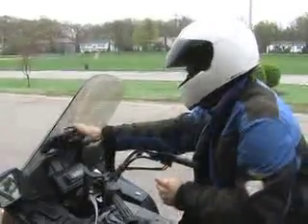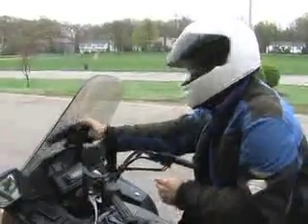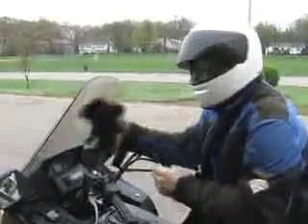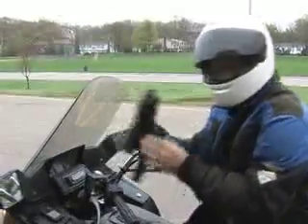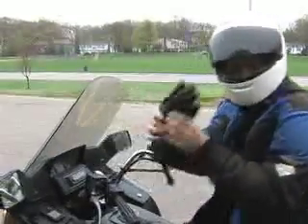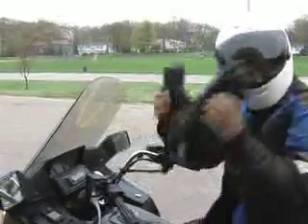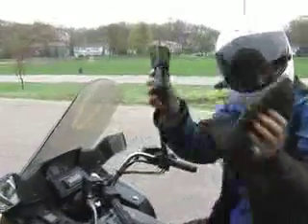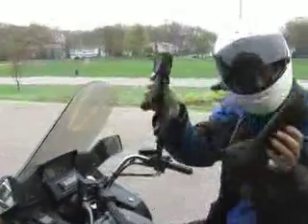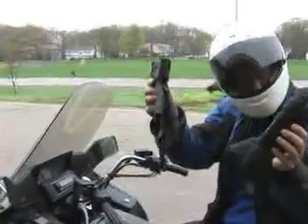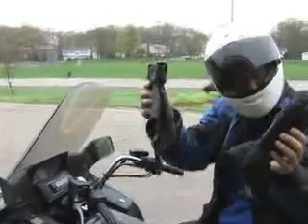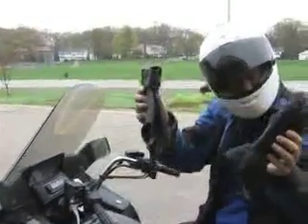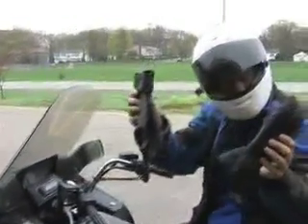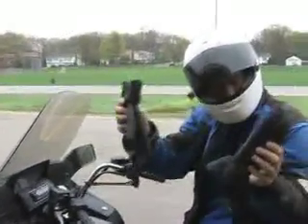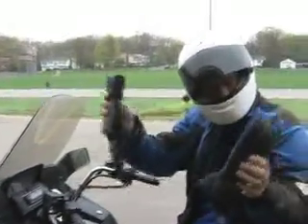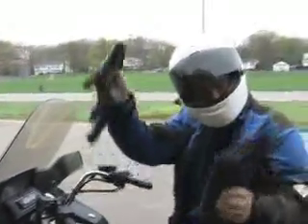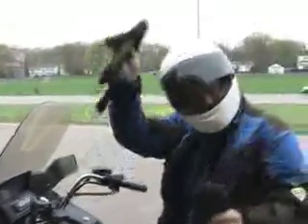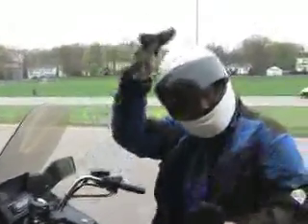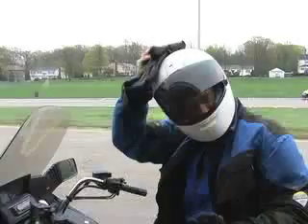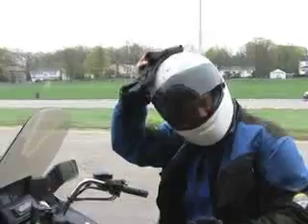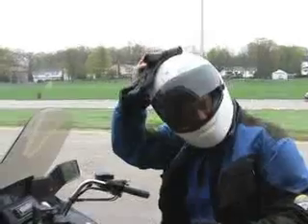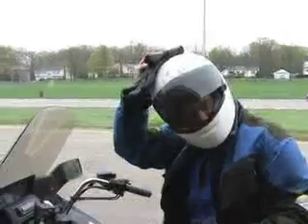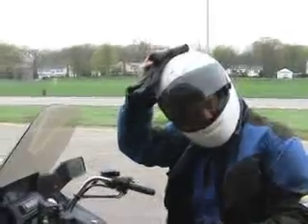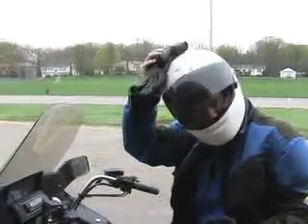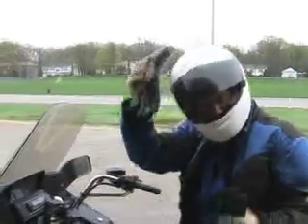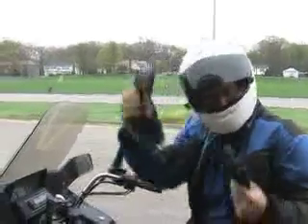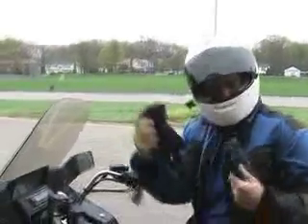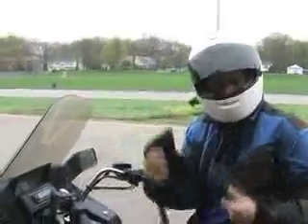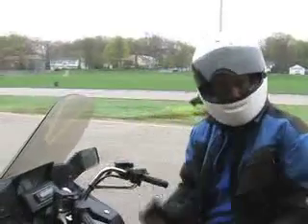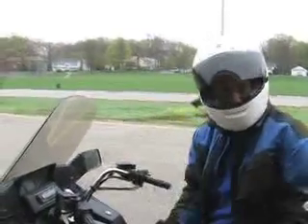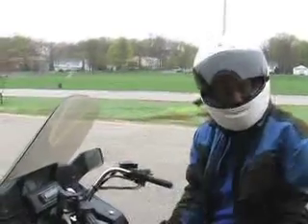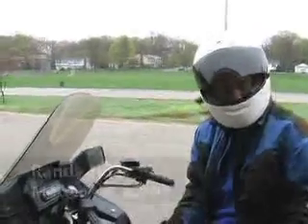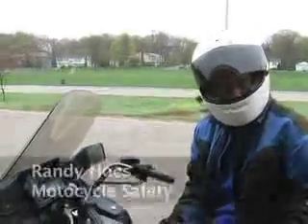Remember: good gloves, good helmet, full riding gear.